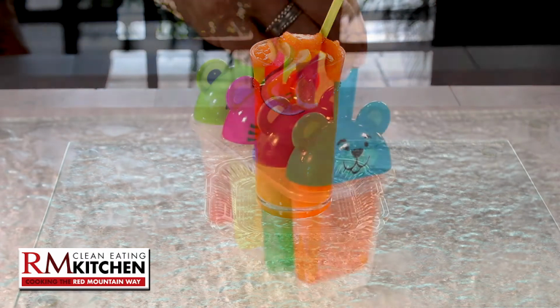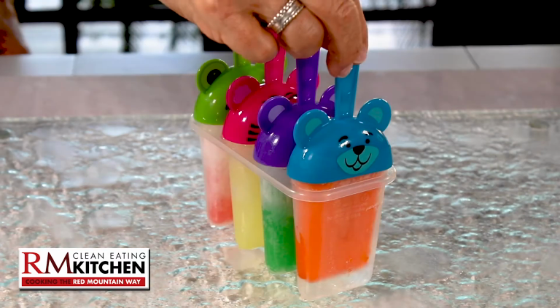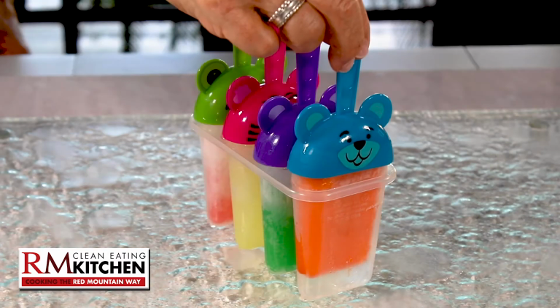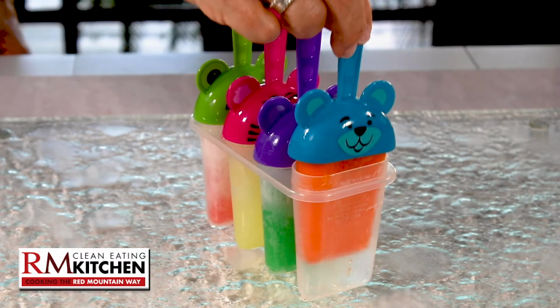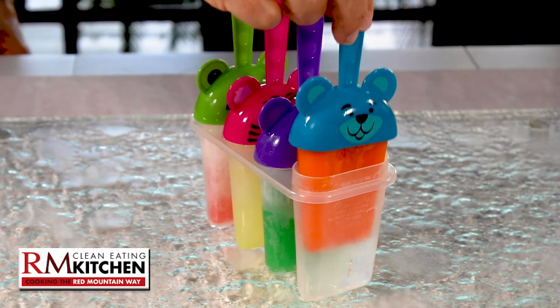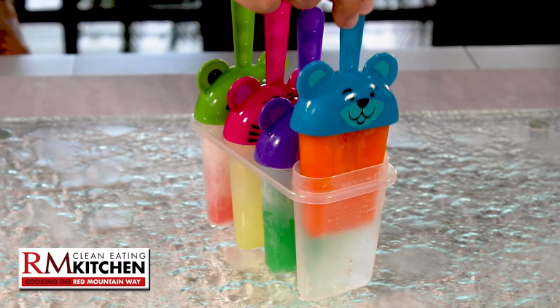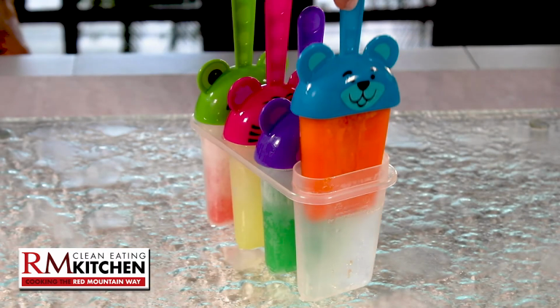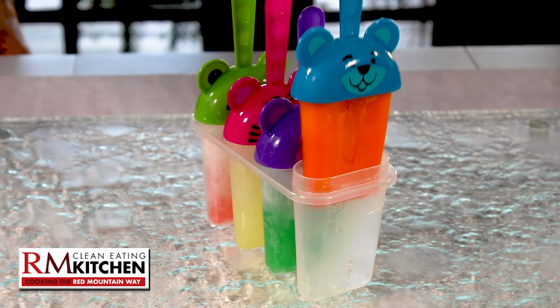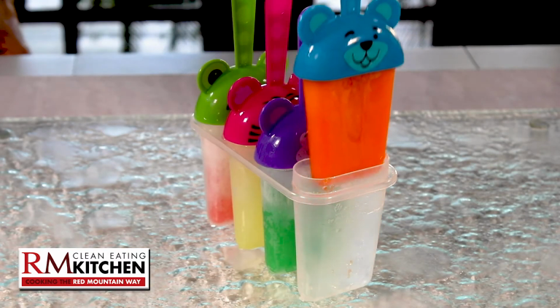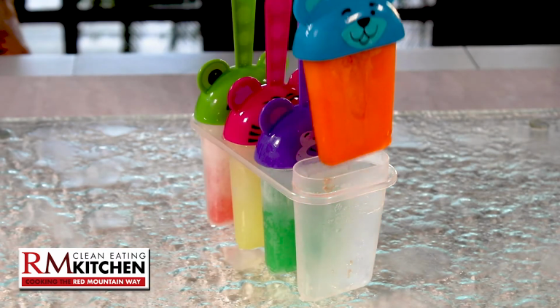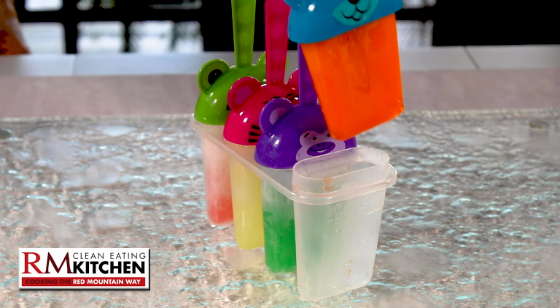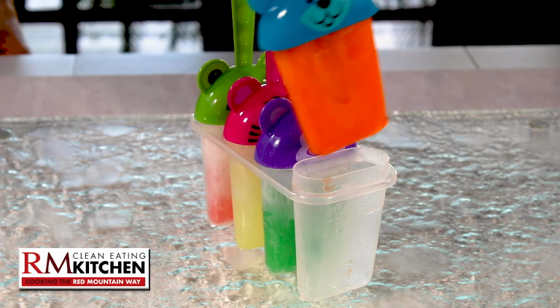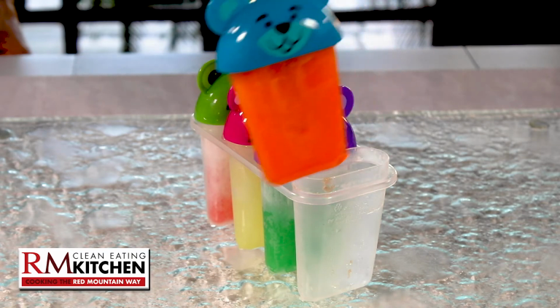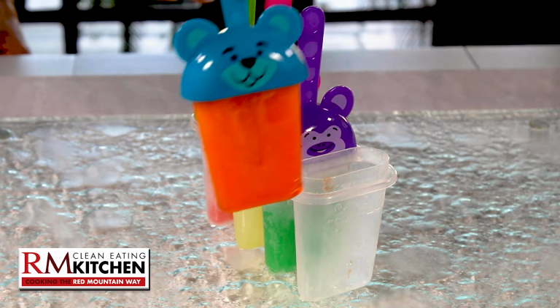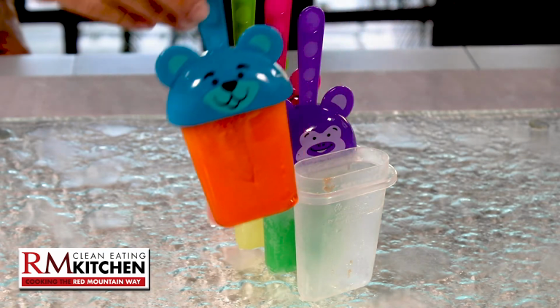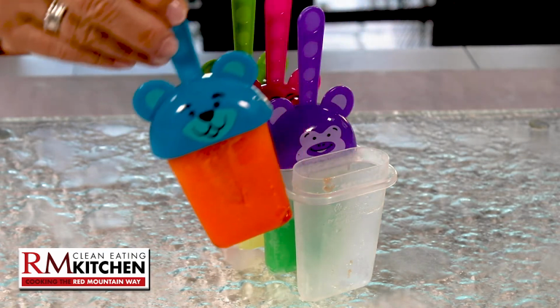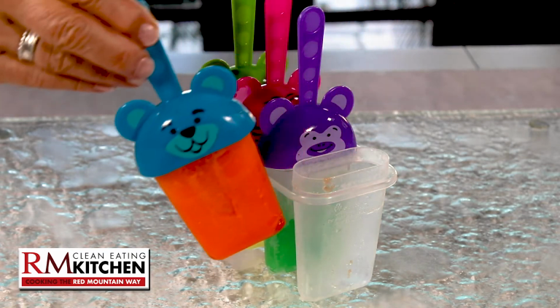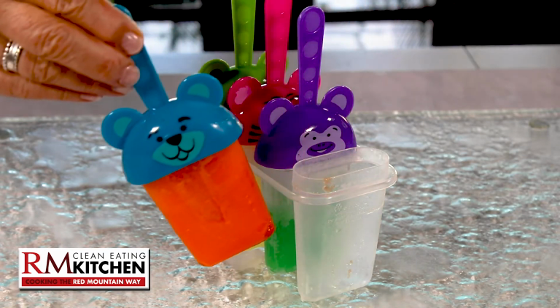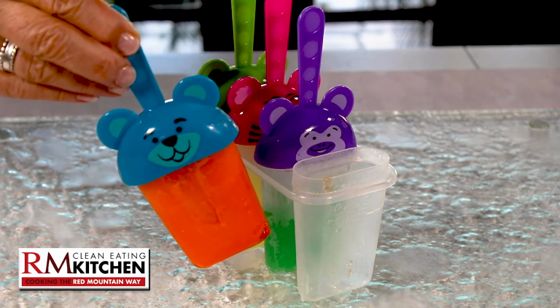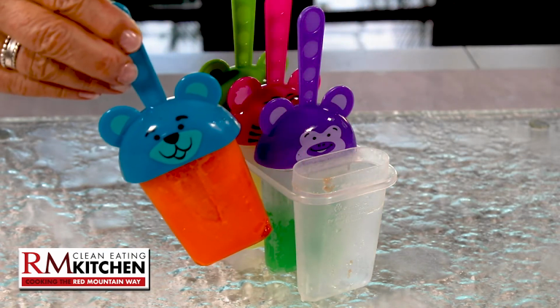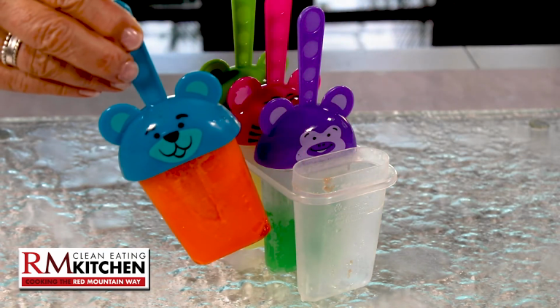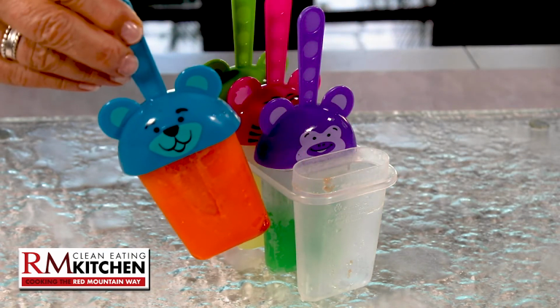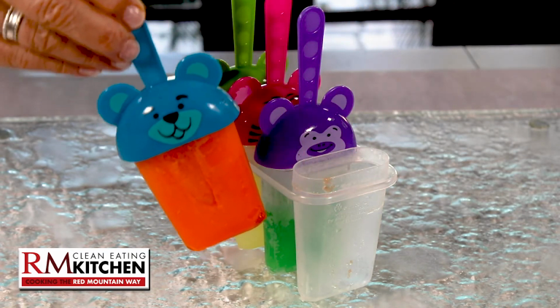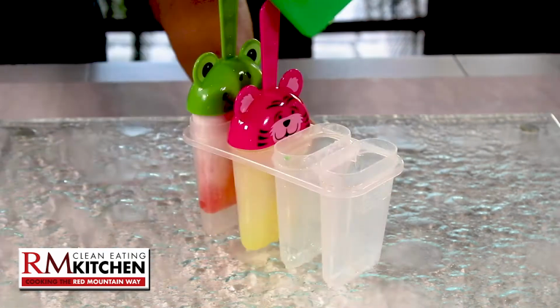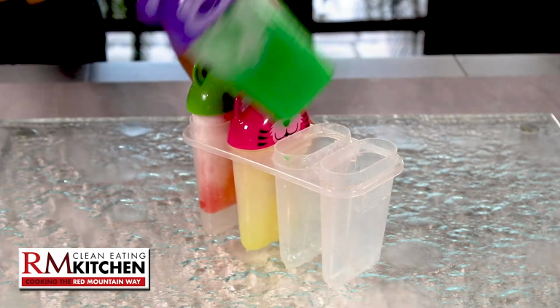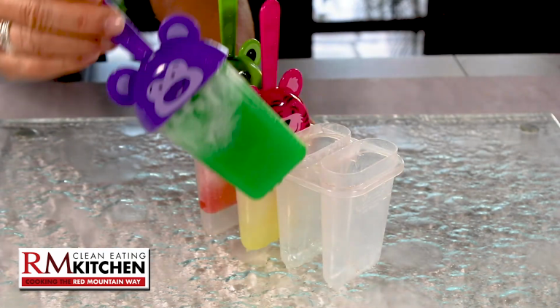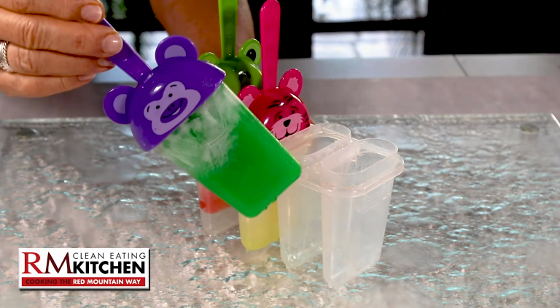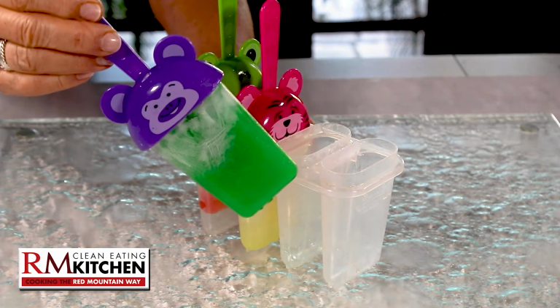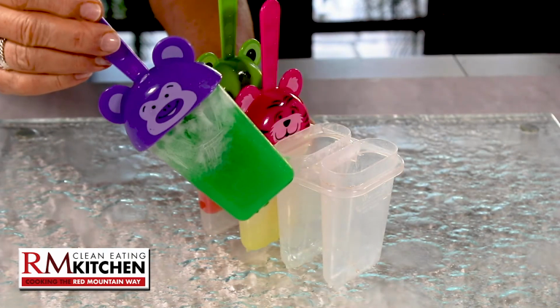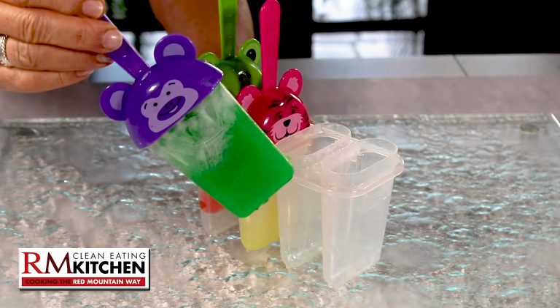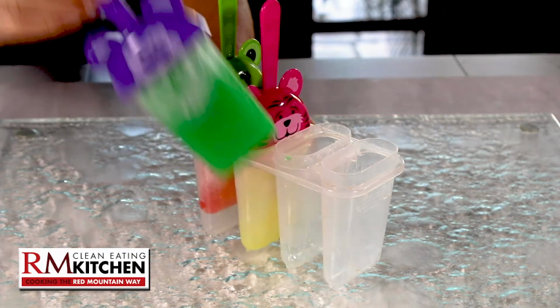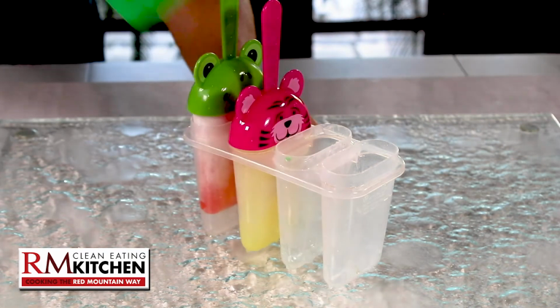For a kid-friendly version, make the slushie mixture the same way and pour it into popsicle molds.